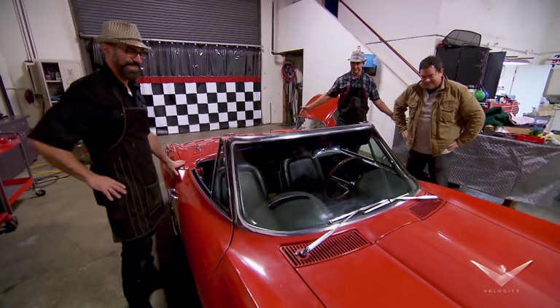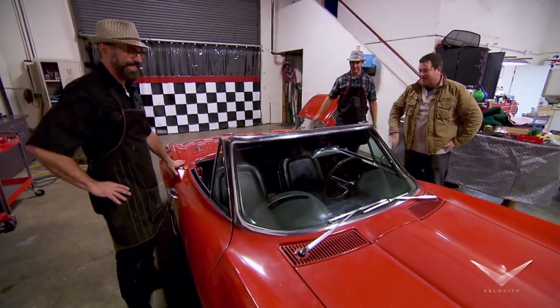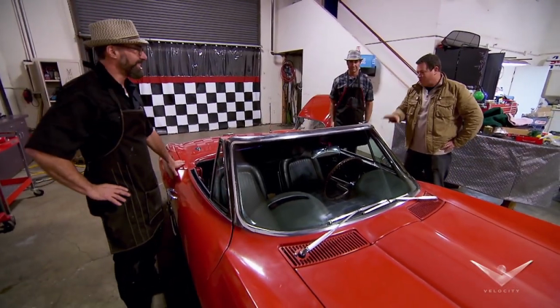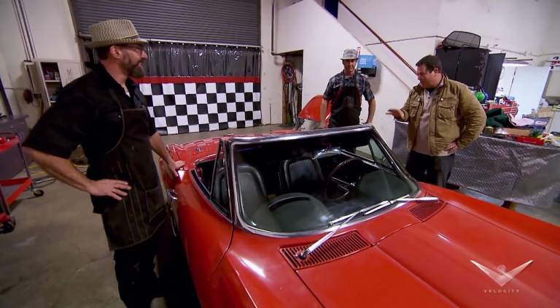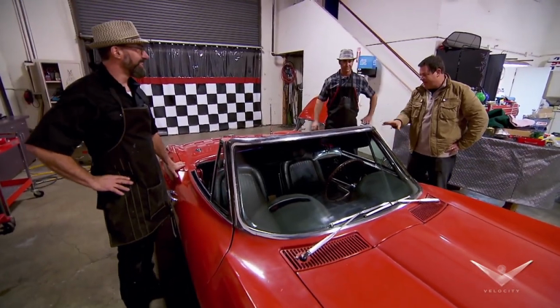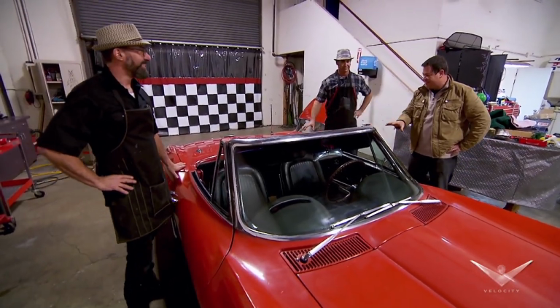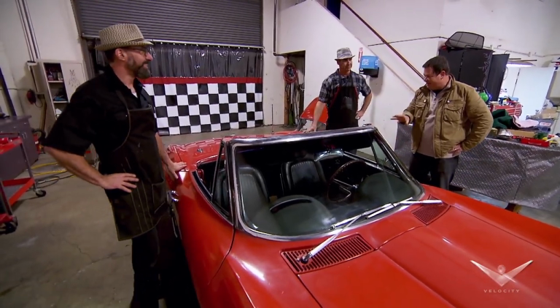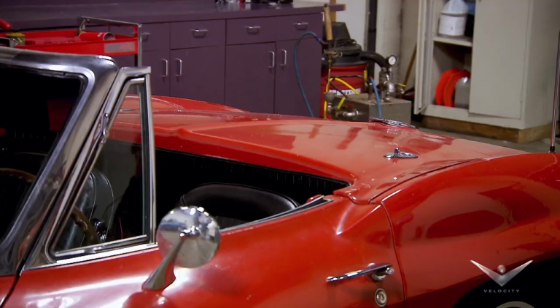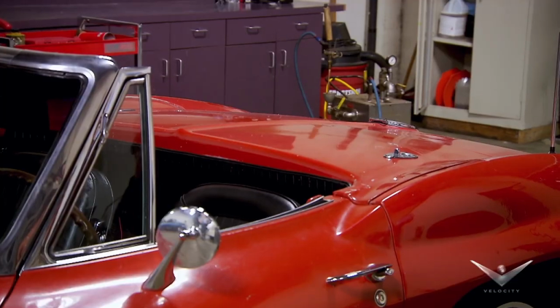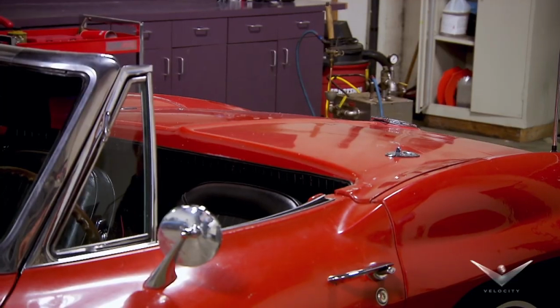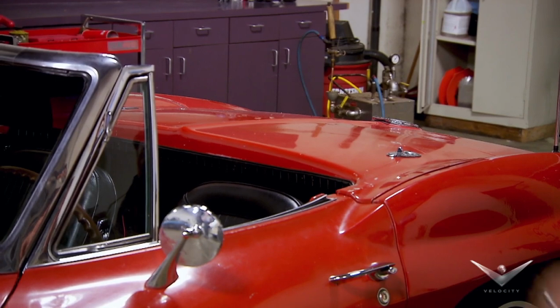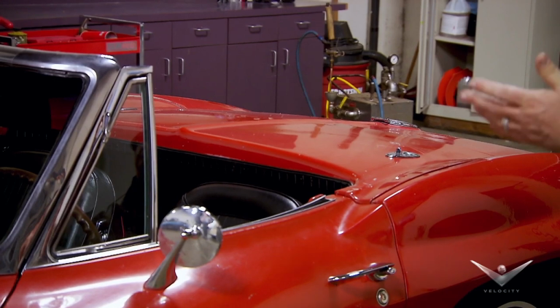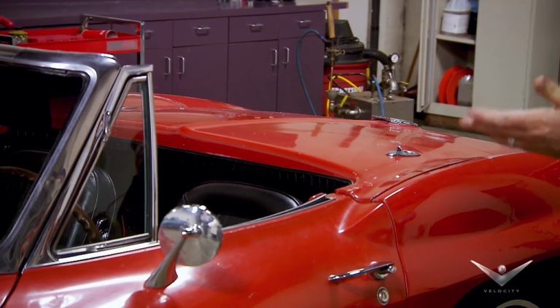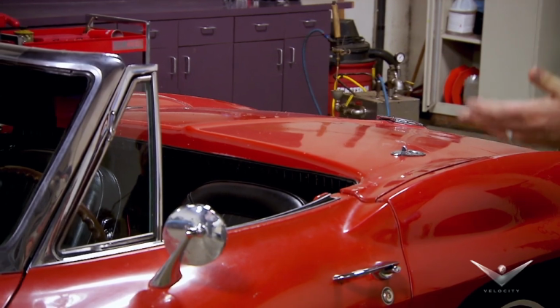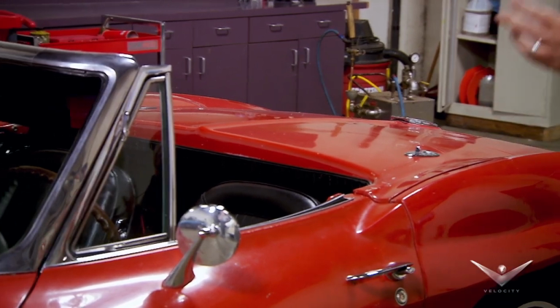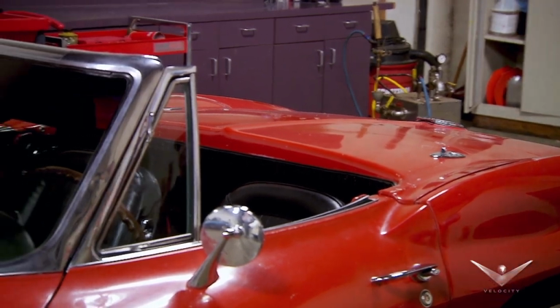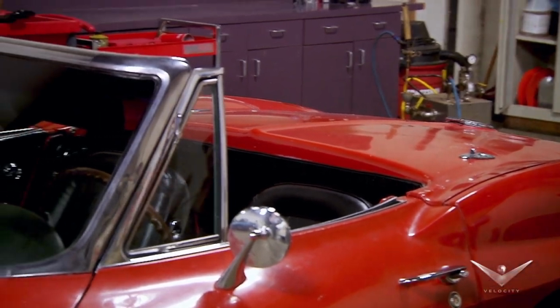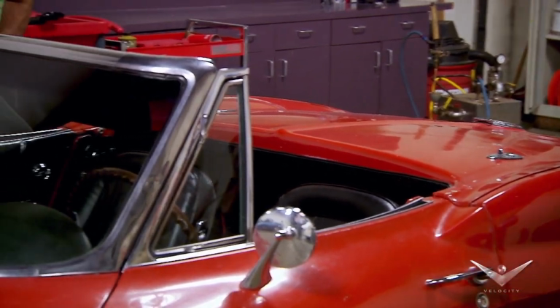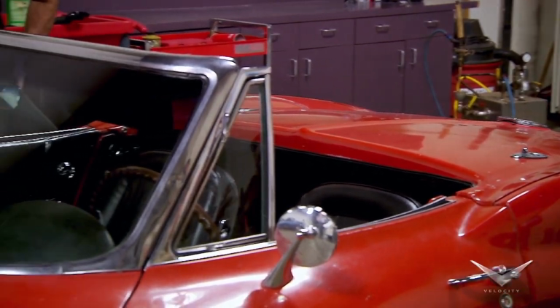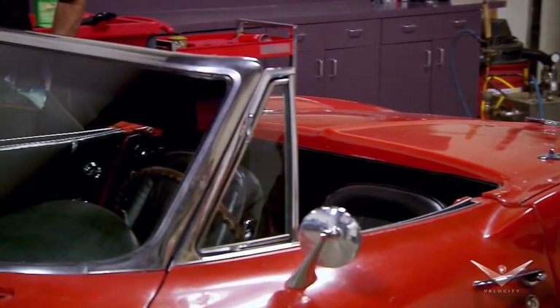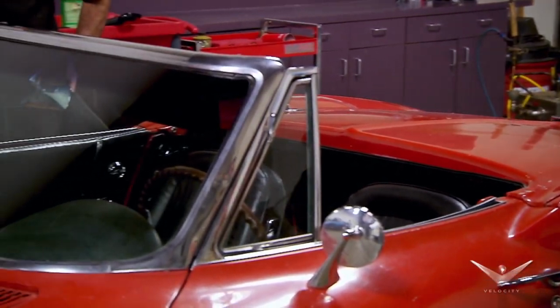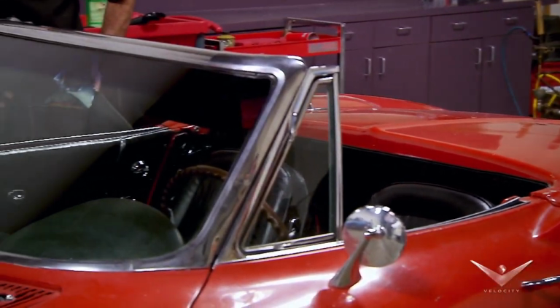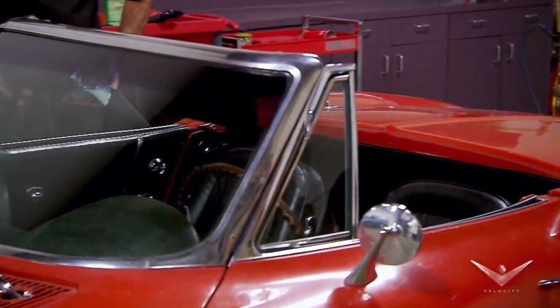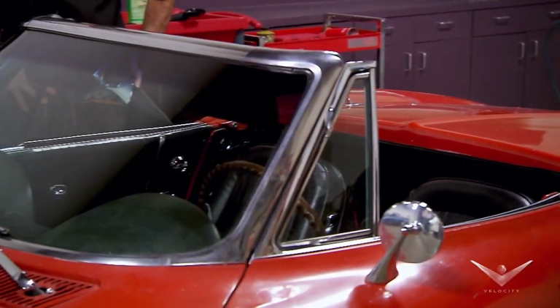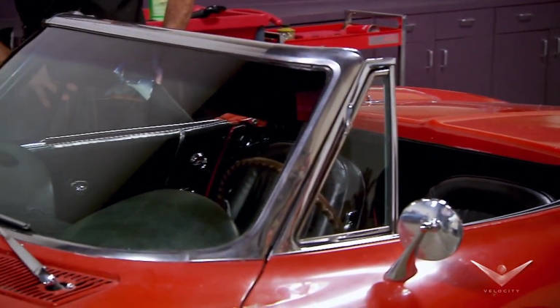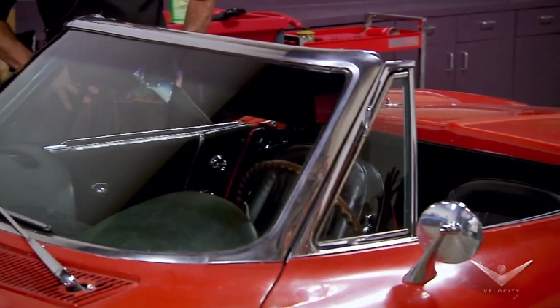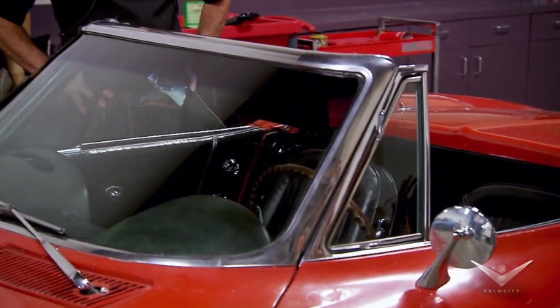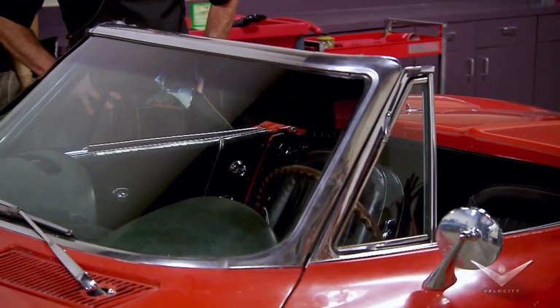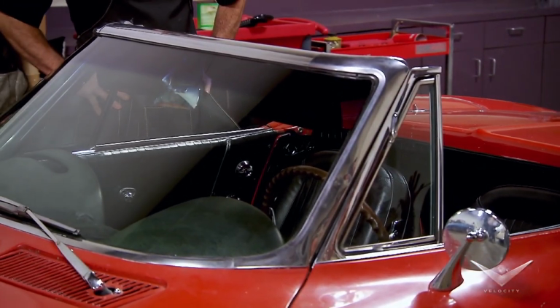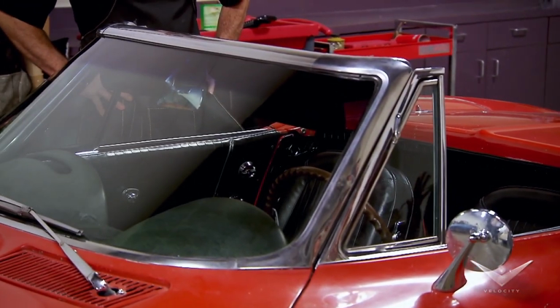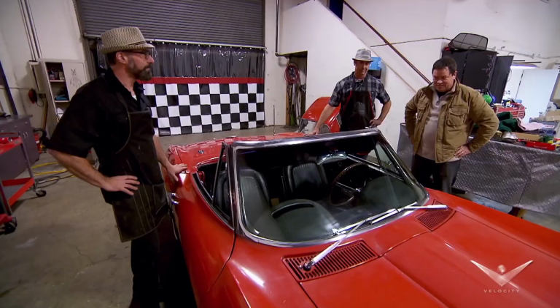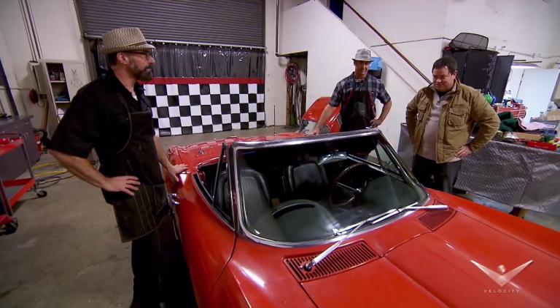That's what makes the little red Corvette really special. Roof down, you can enjoy that Californian sunshine.